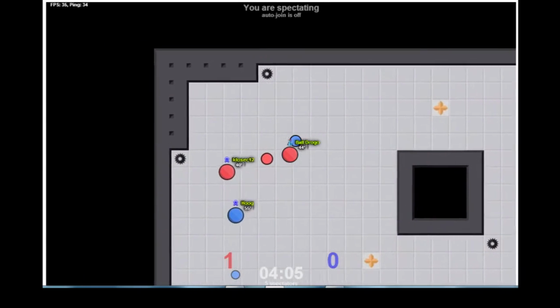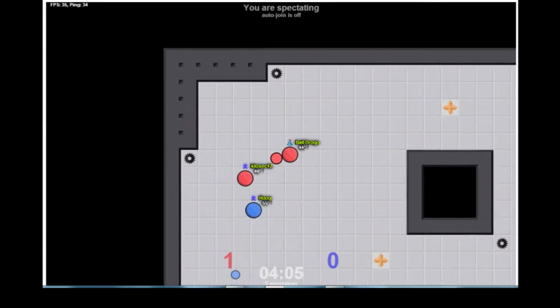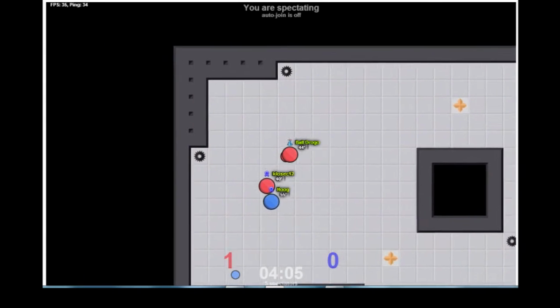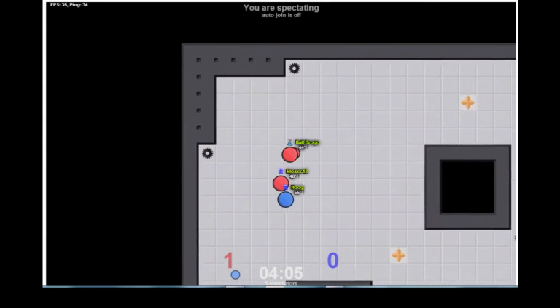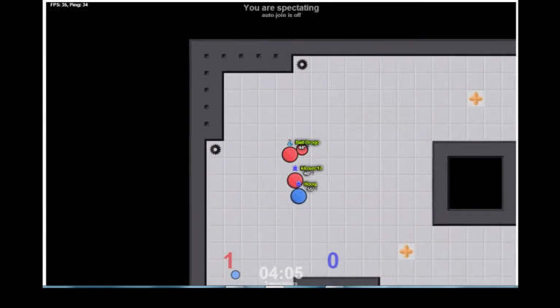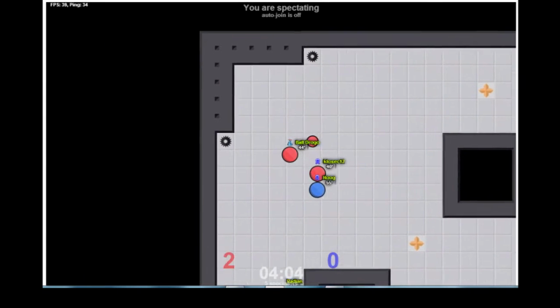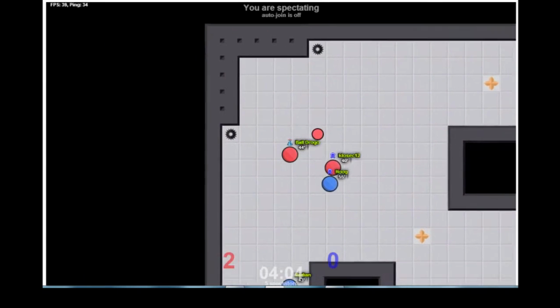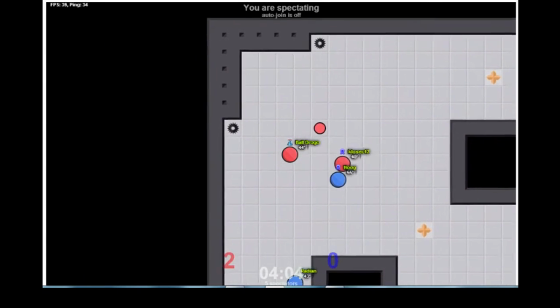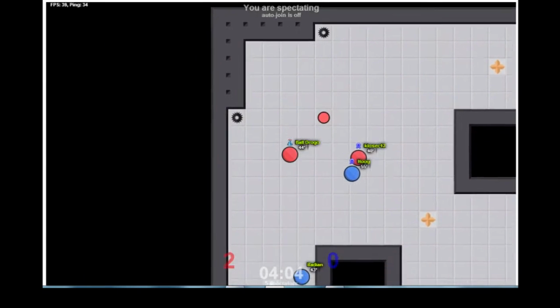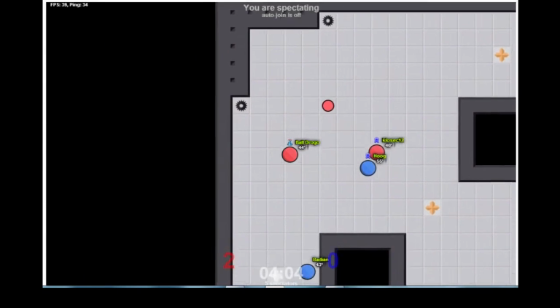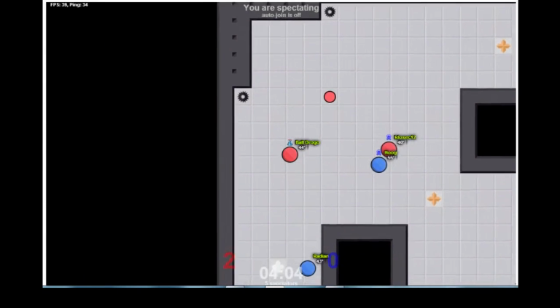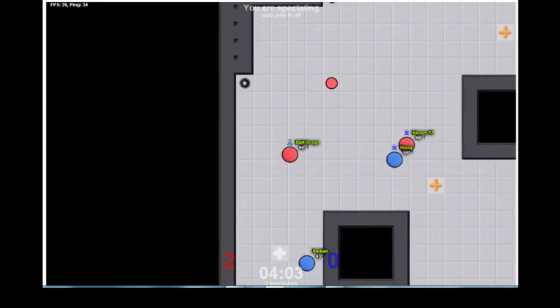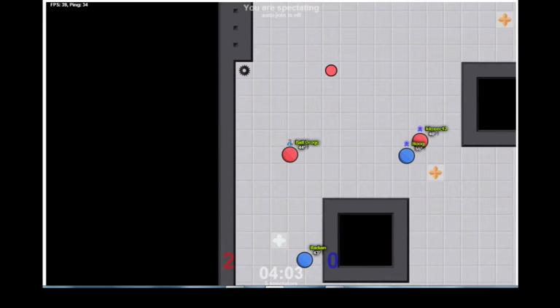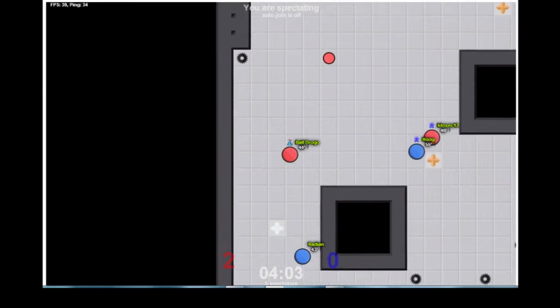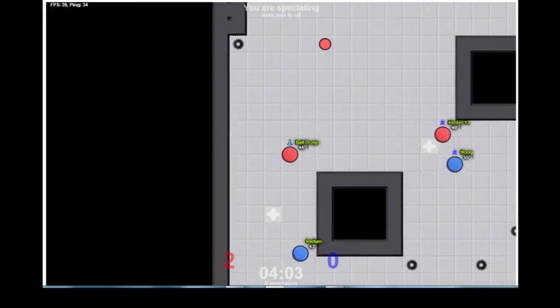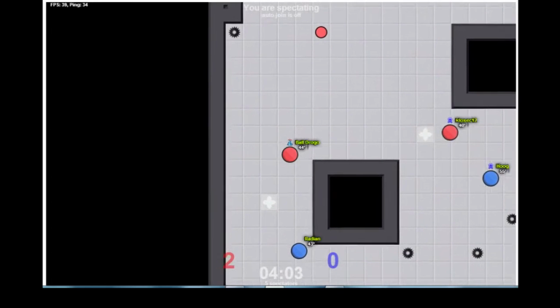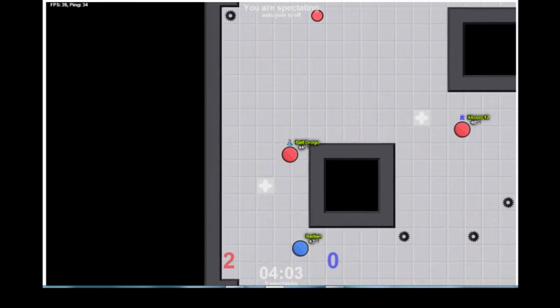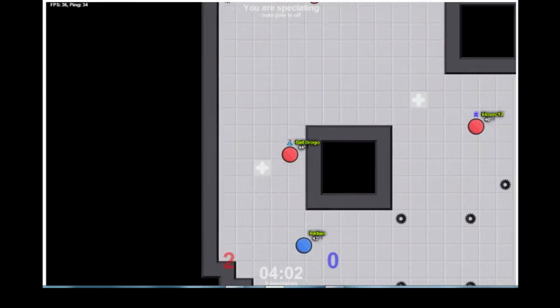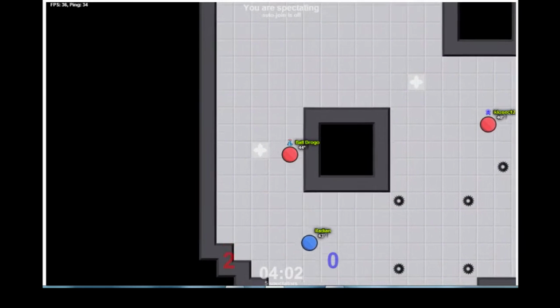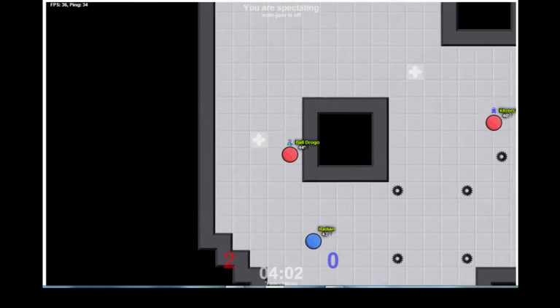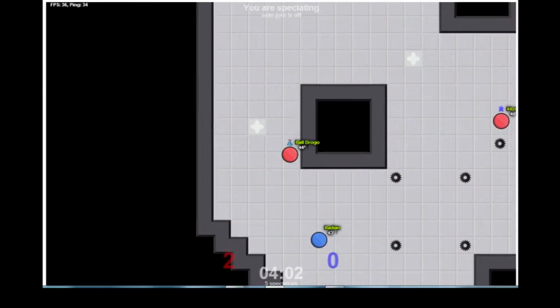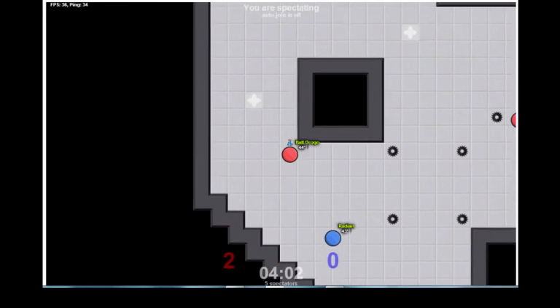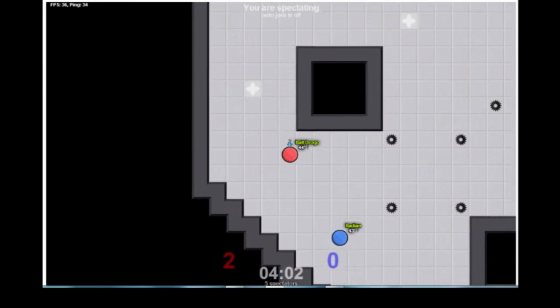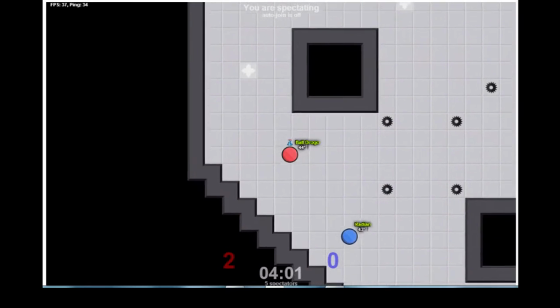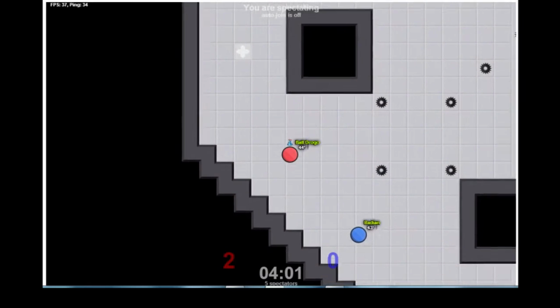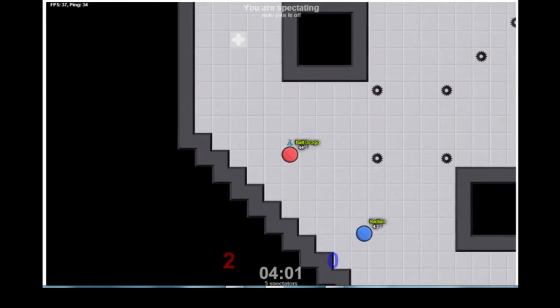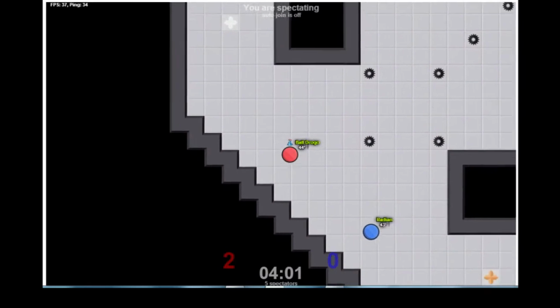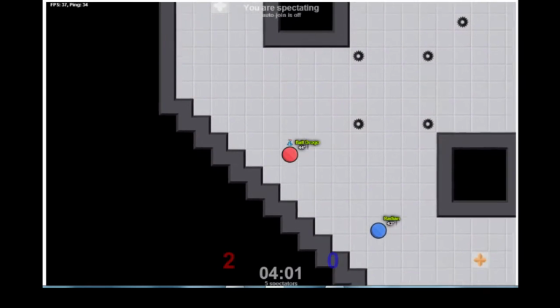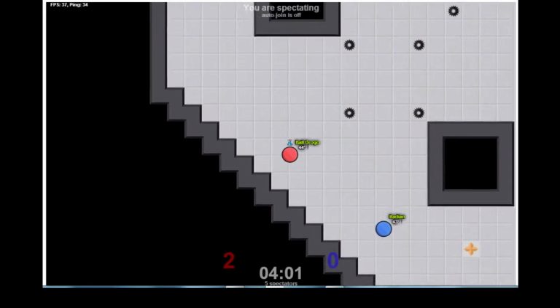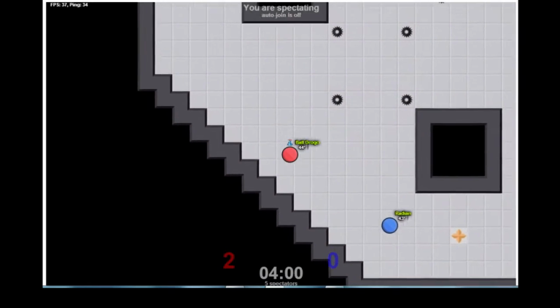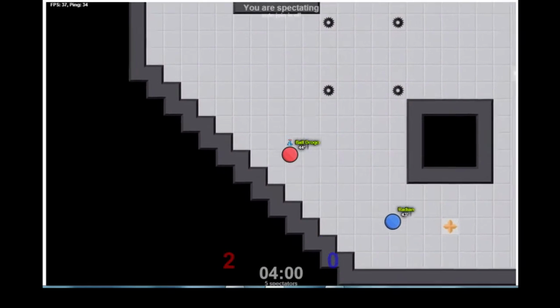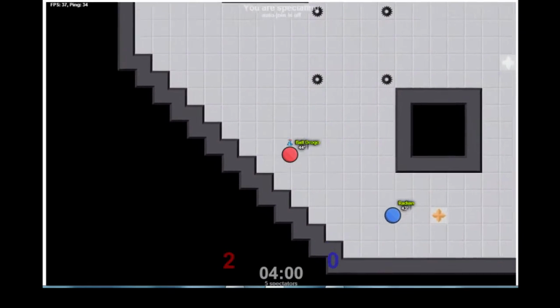He almost picks up the flag to try and defend. Buljogger just misses the flag, but manages to cap it just in time.